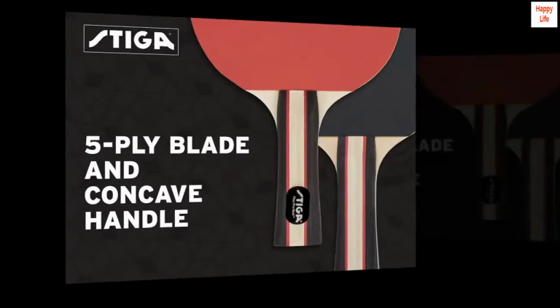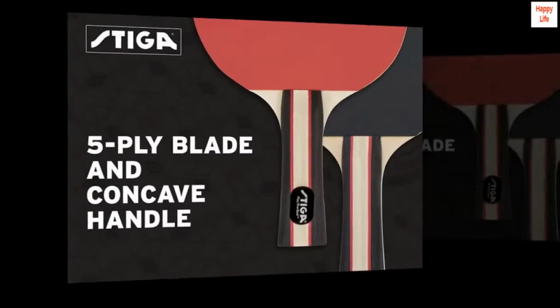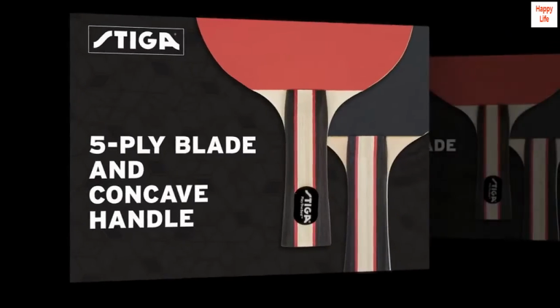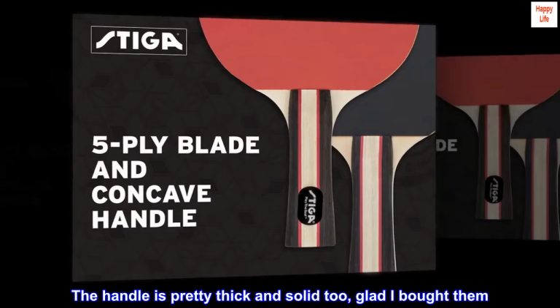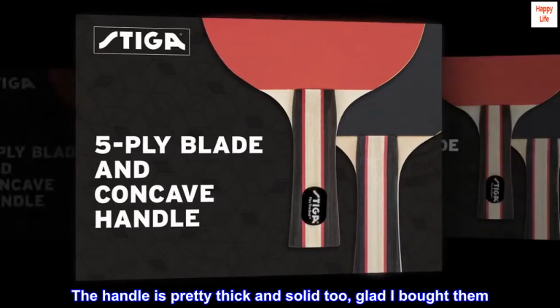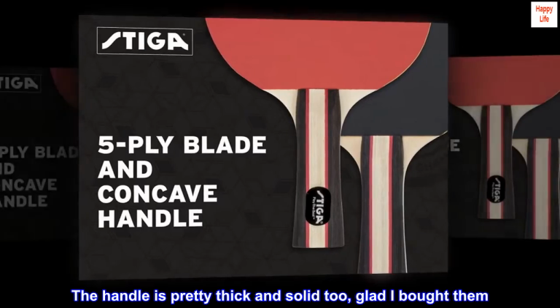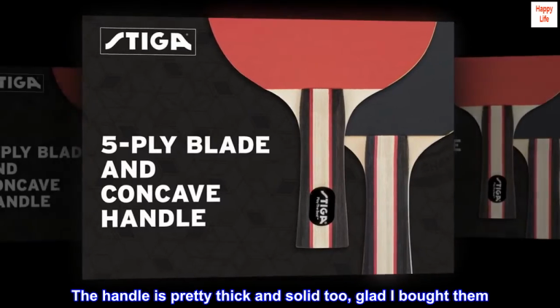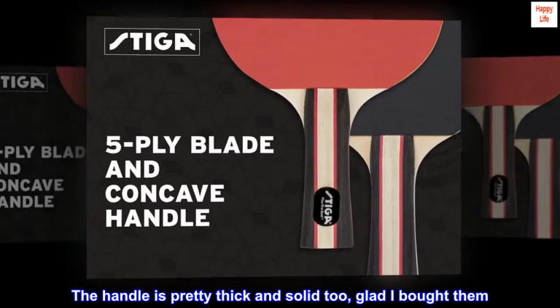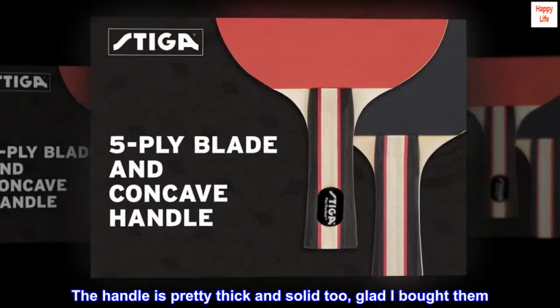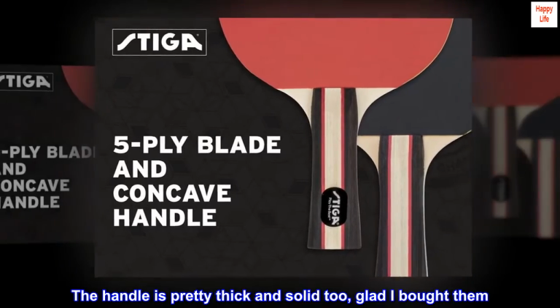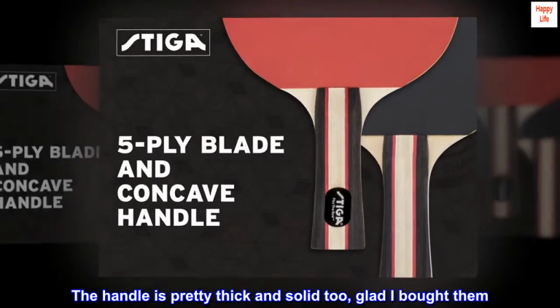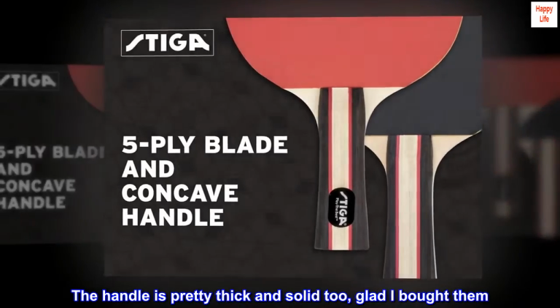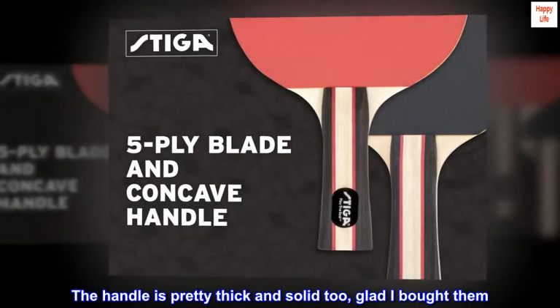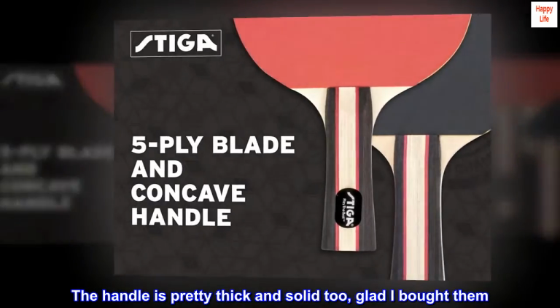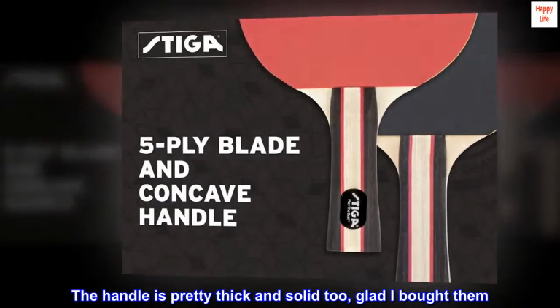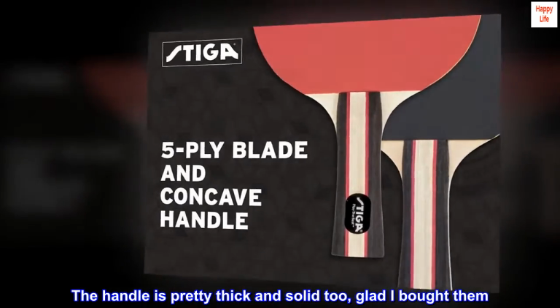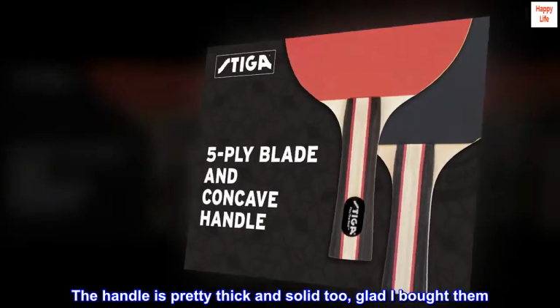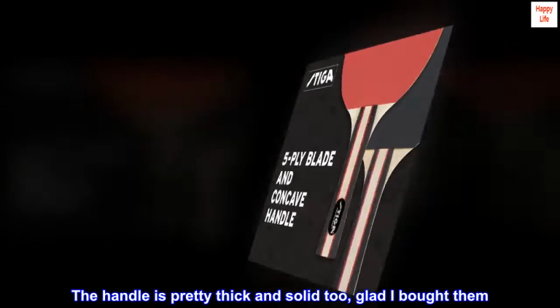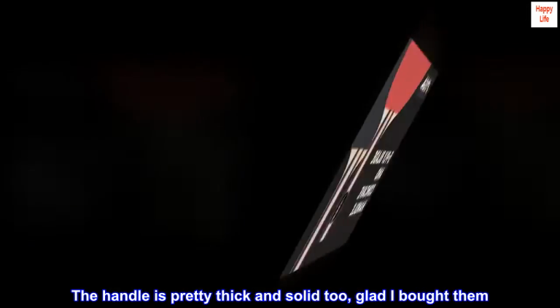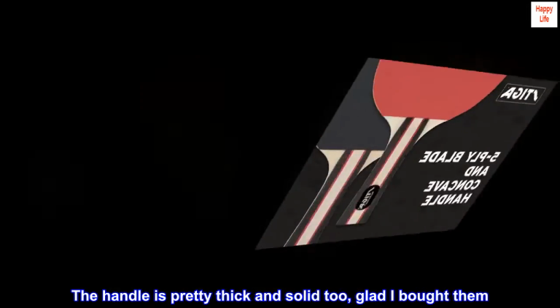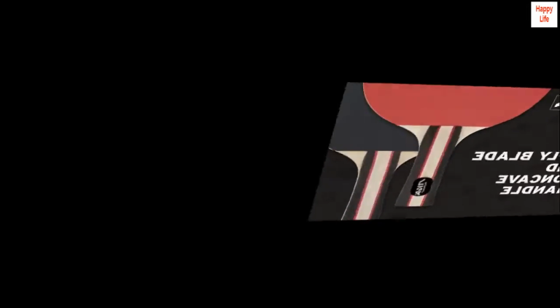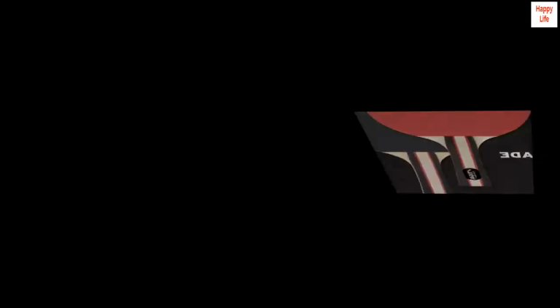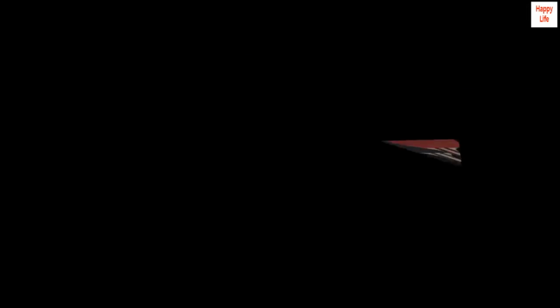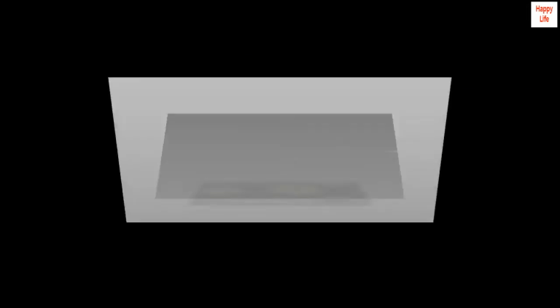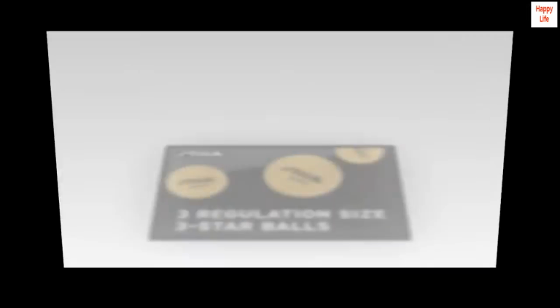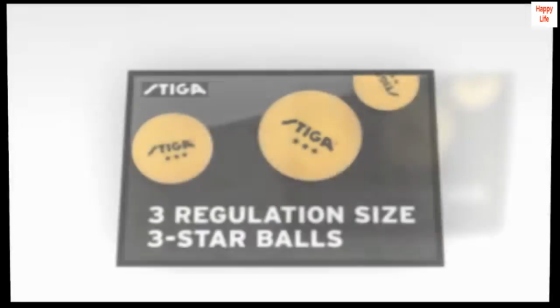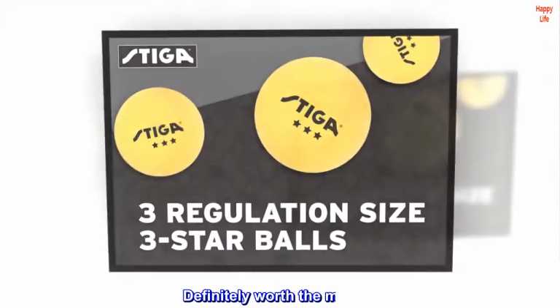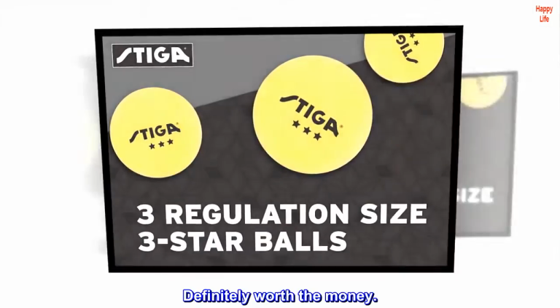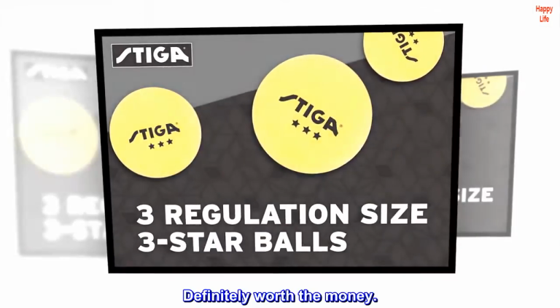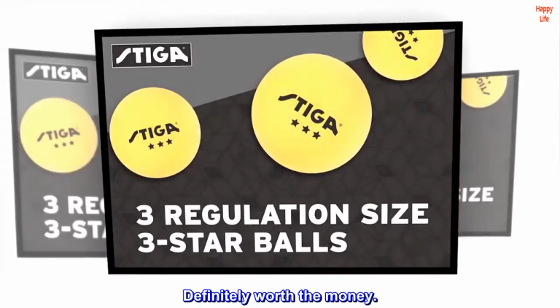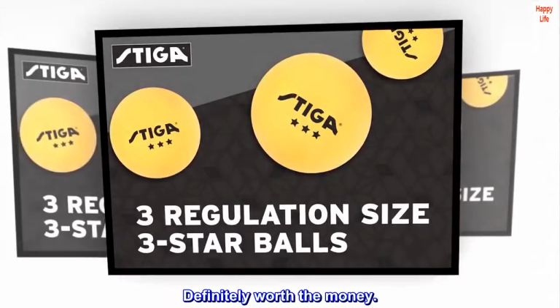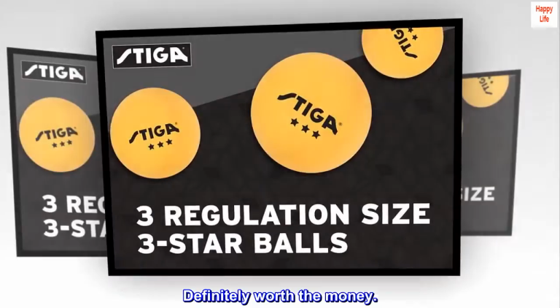The handle is pretty thick and solid too, glad I bought them. Definitely worth the money.